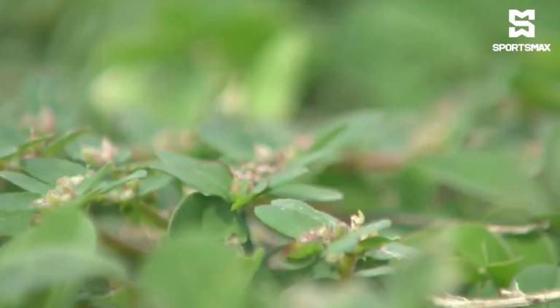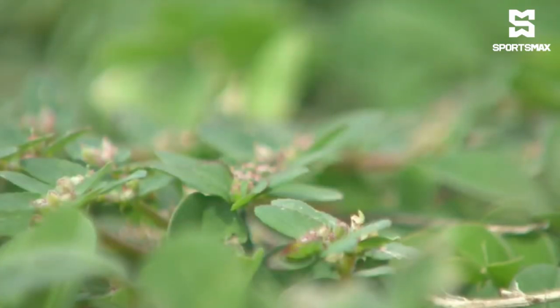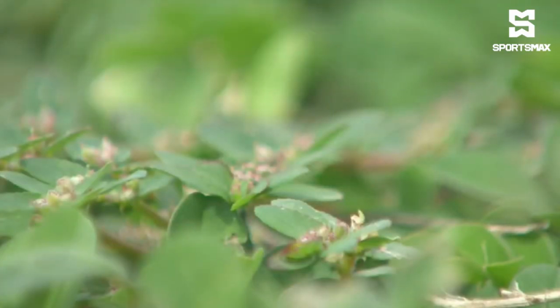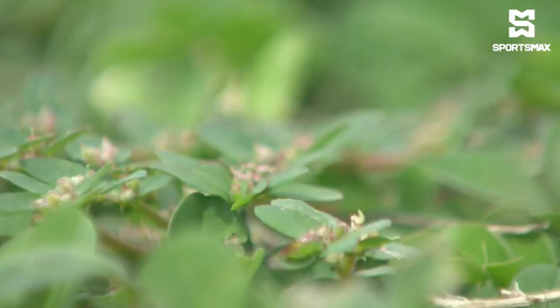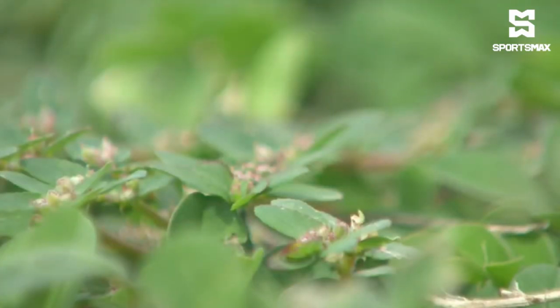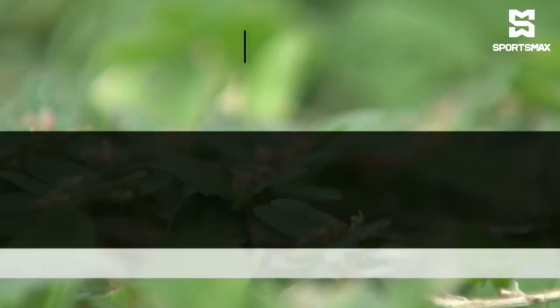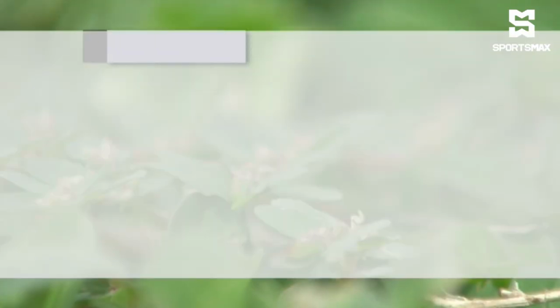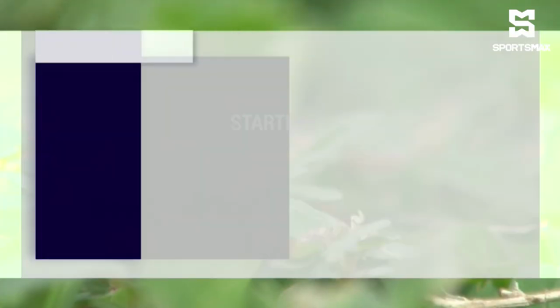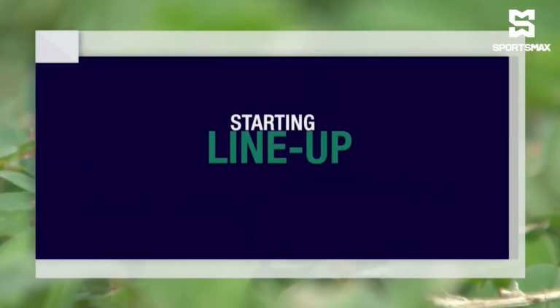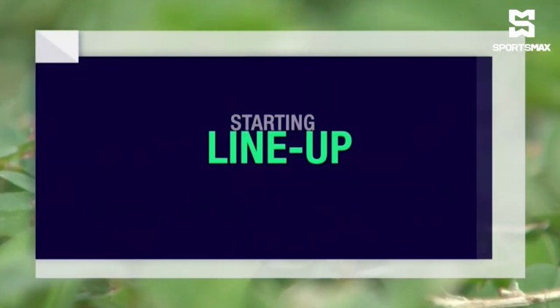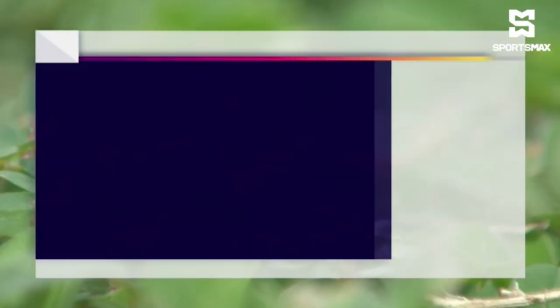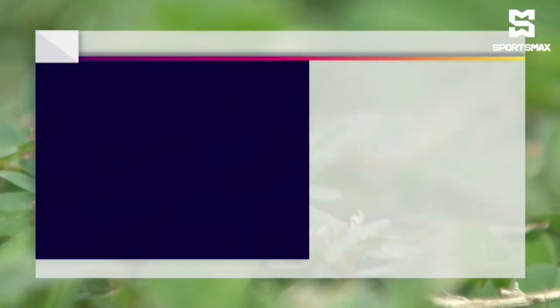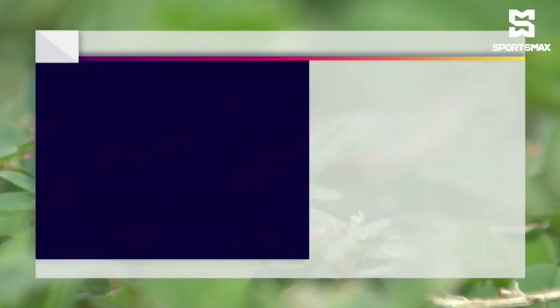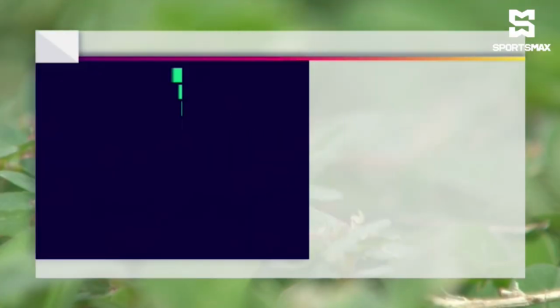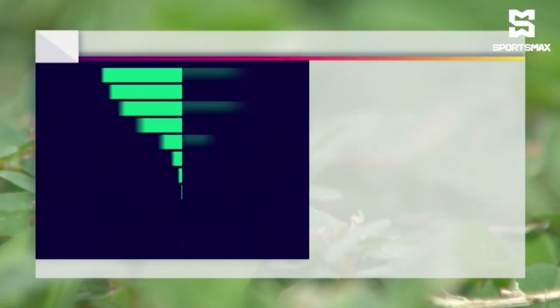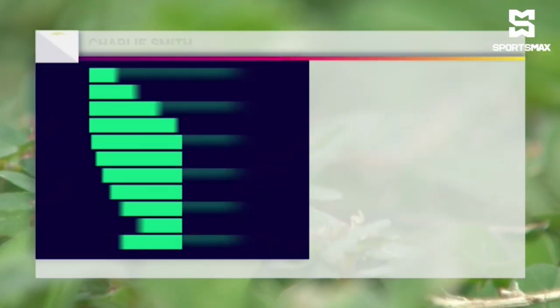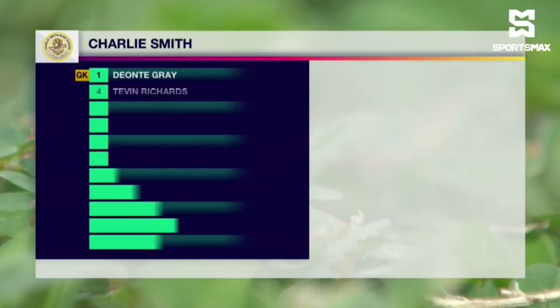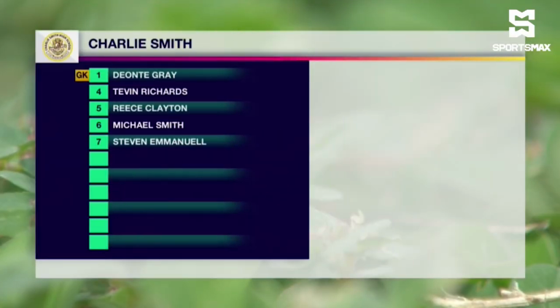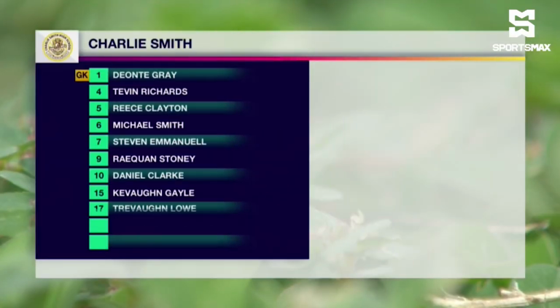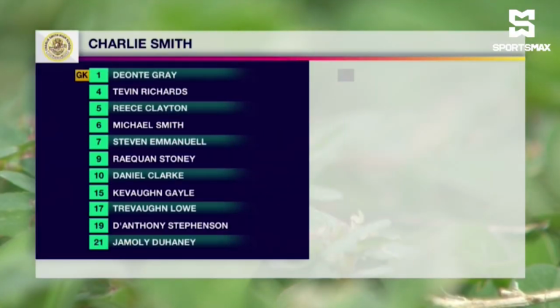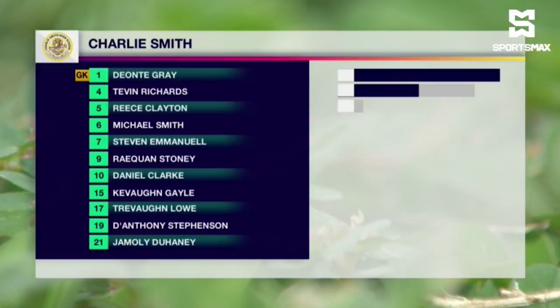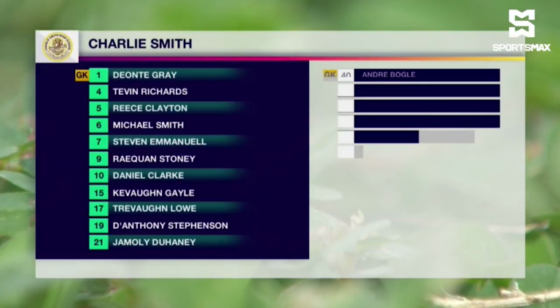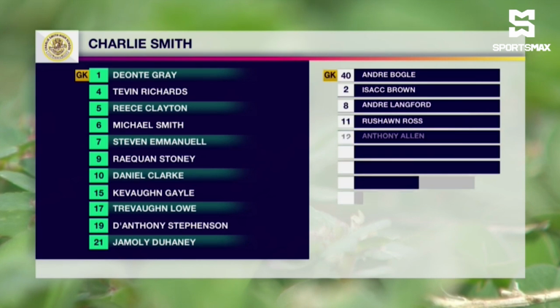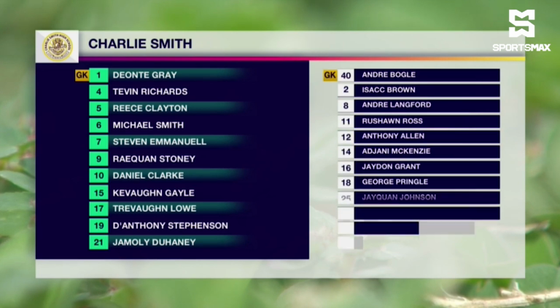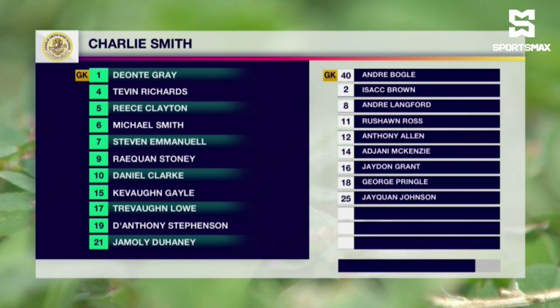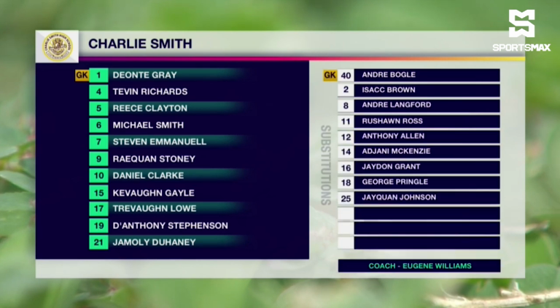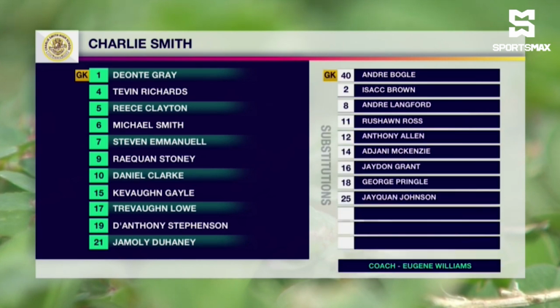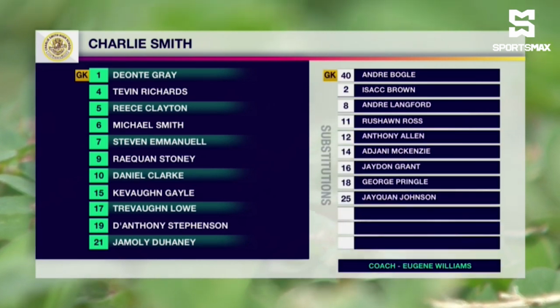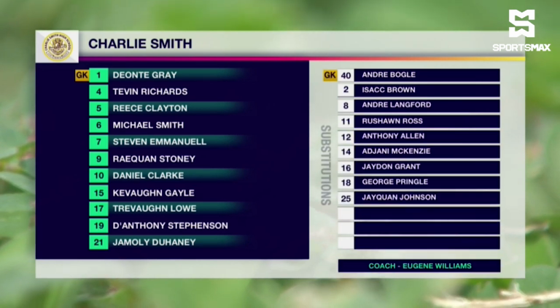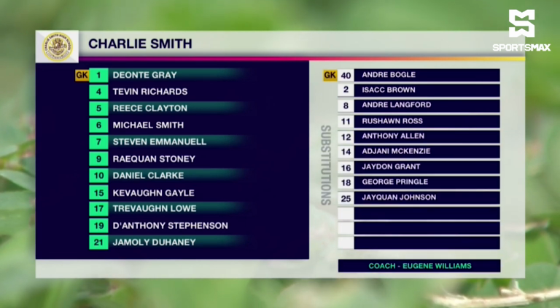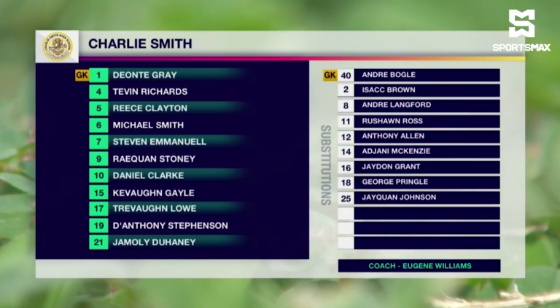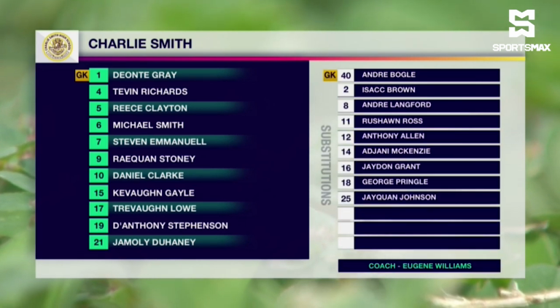Andre Smith, Jermaine Page, his assistant, and of course Omar Hines, the fourth official.